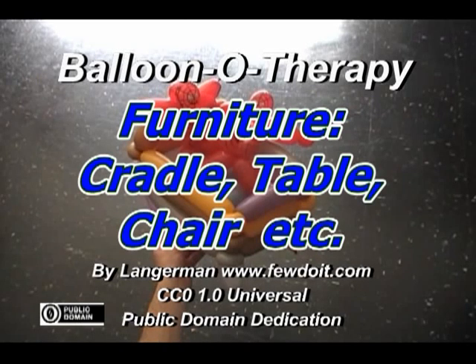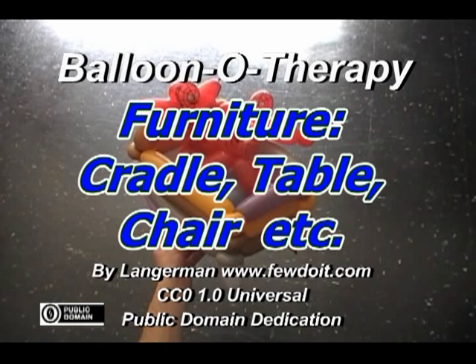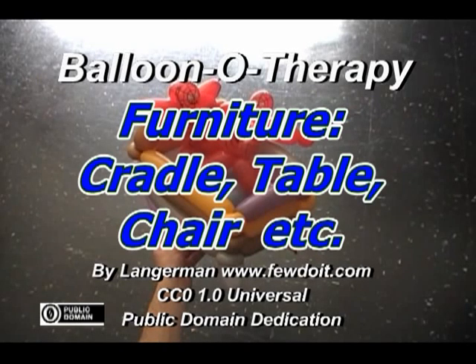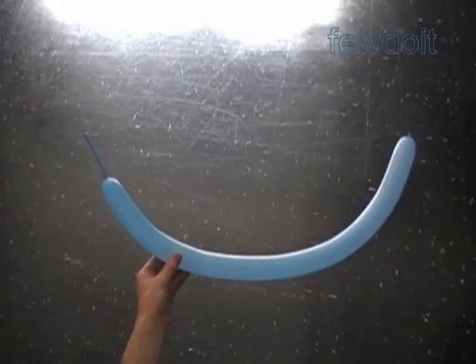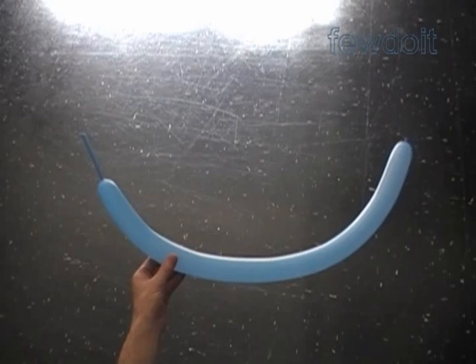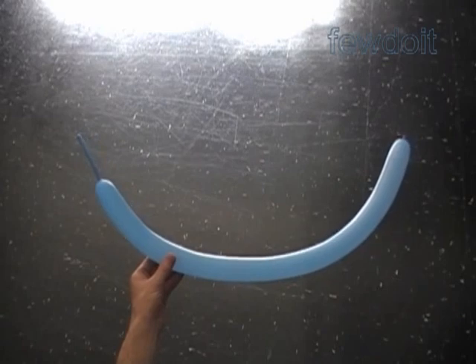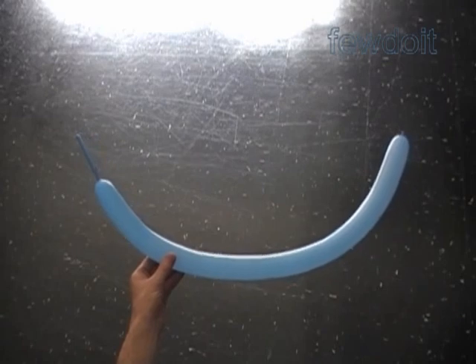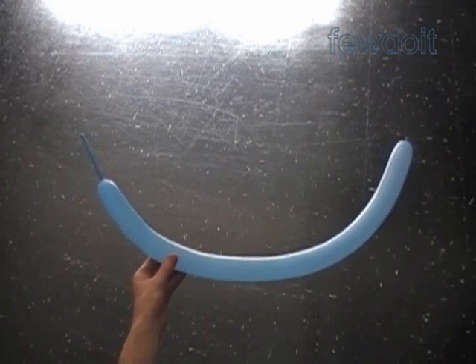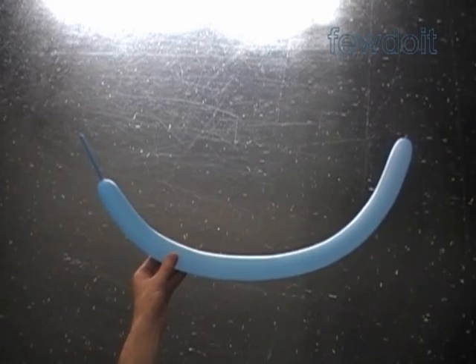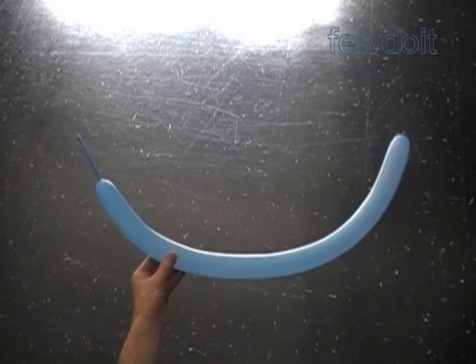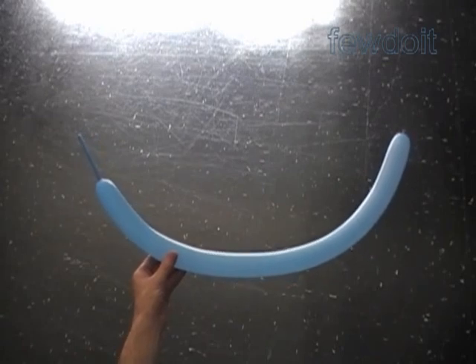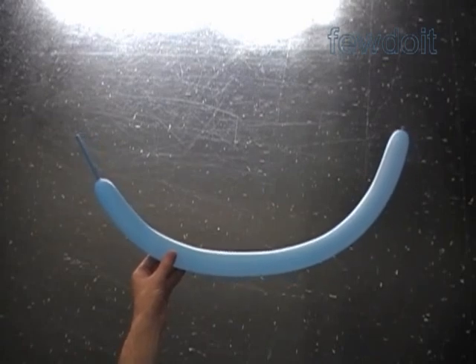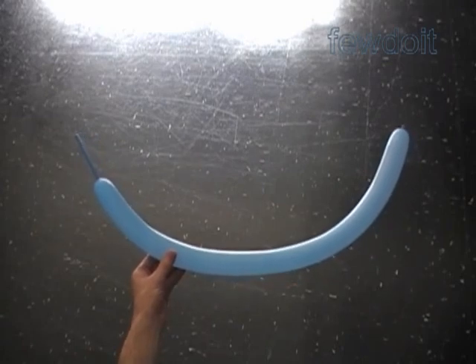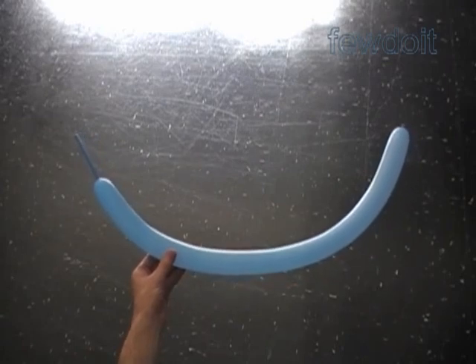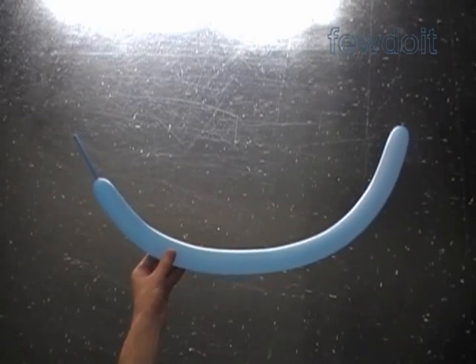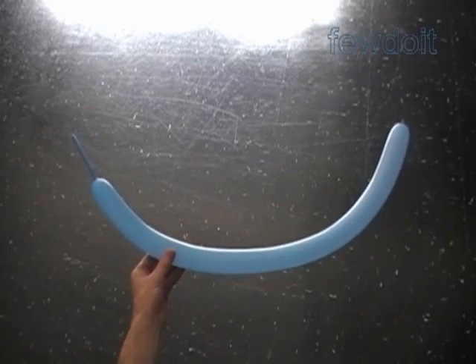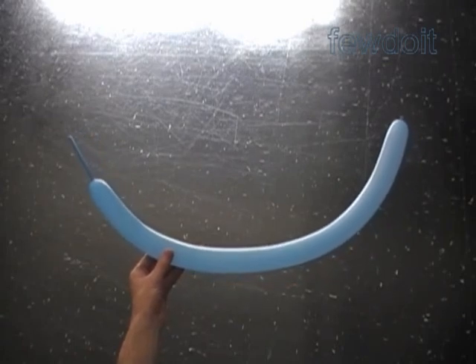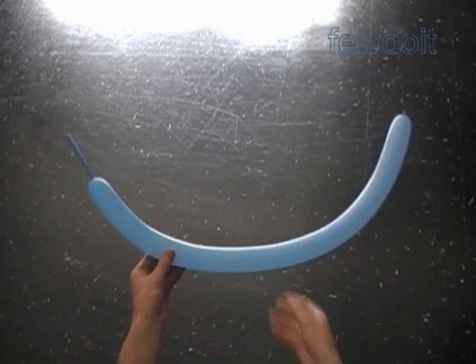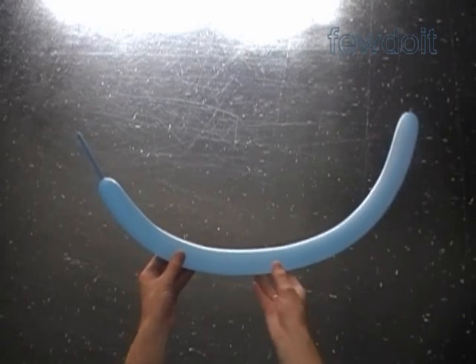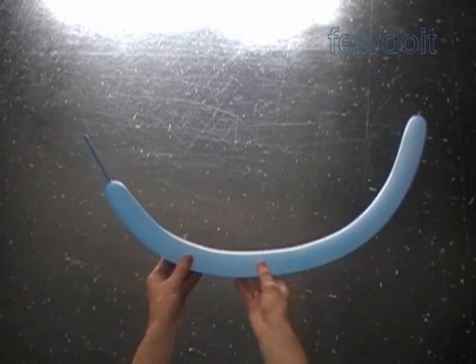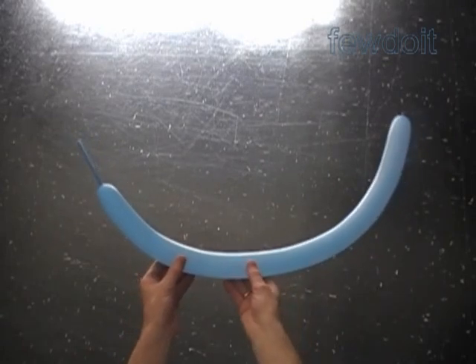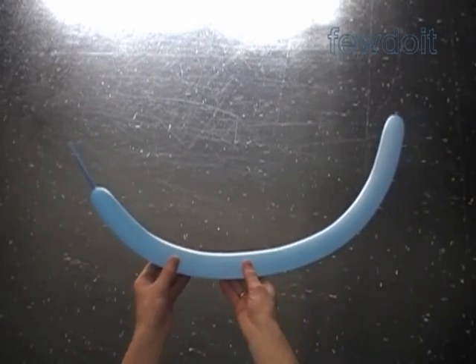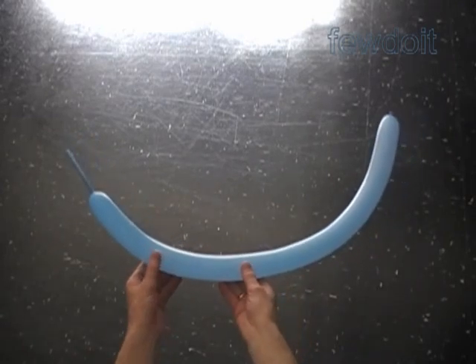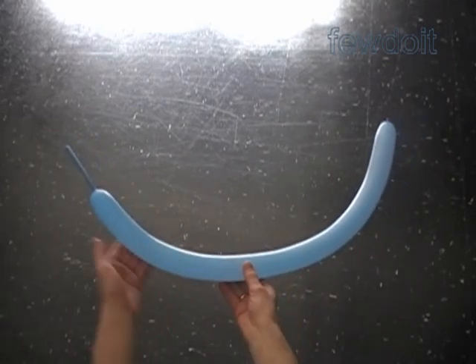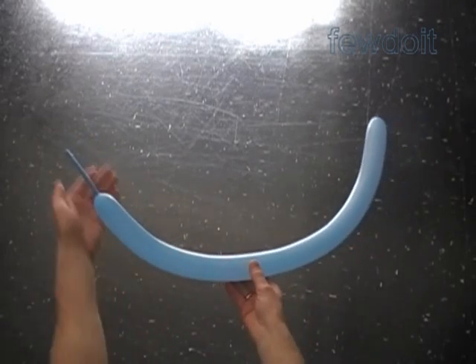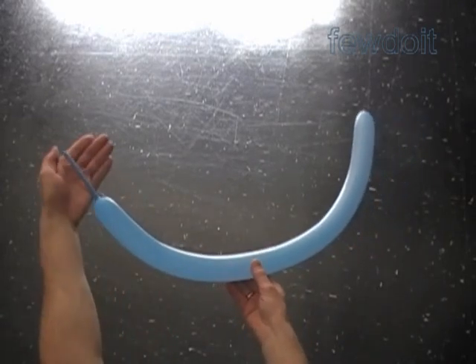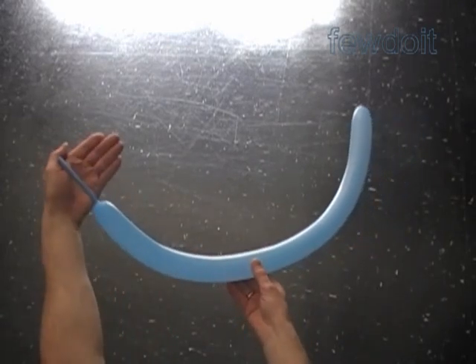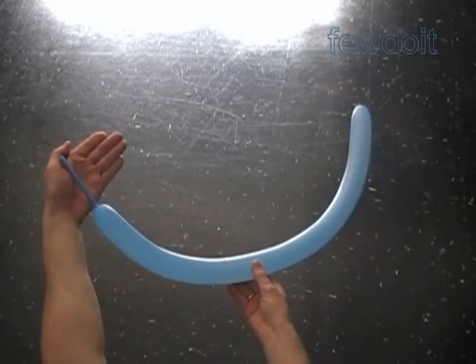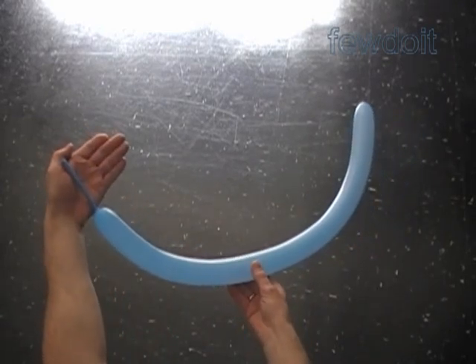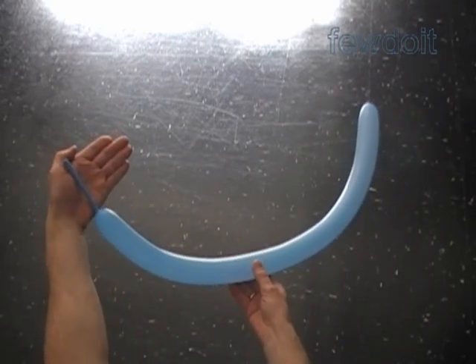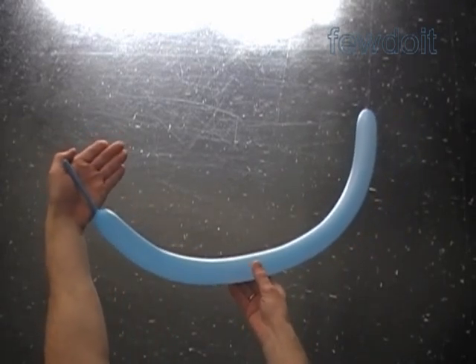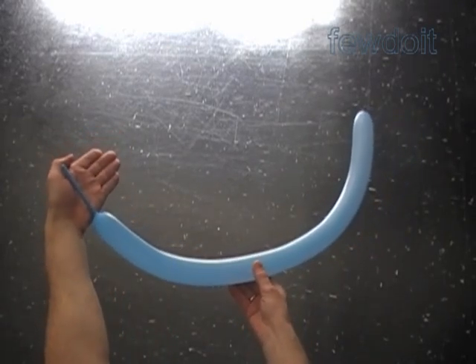Hello. Today we are going to make doll size furniture. Let's start with the box spring.